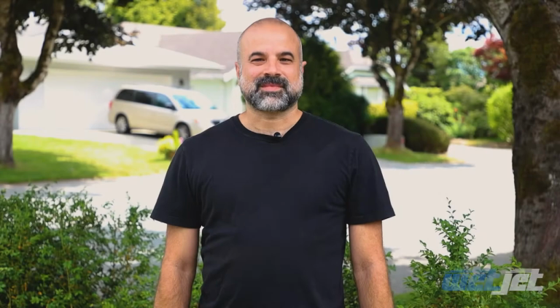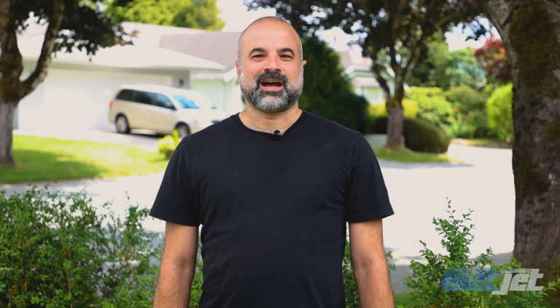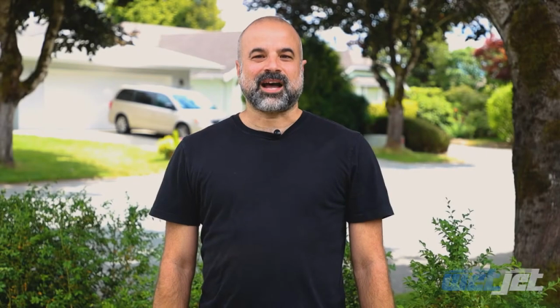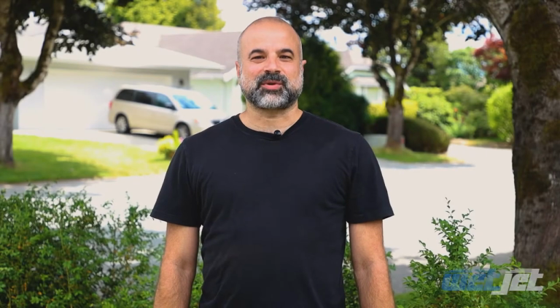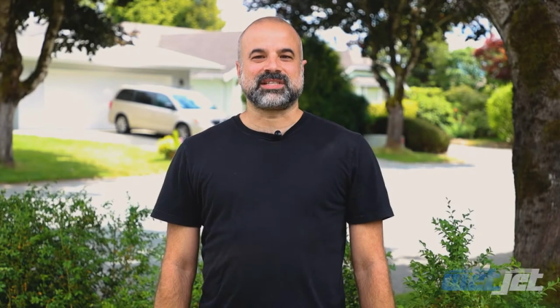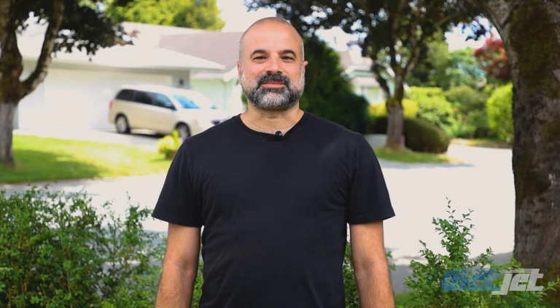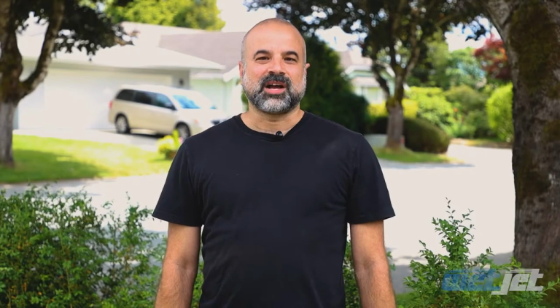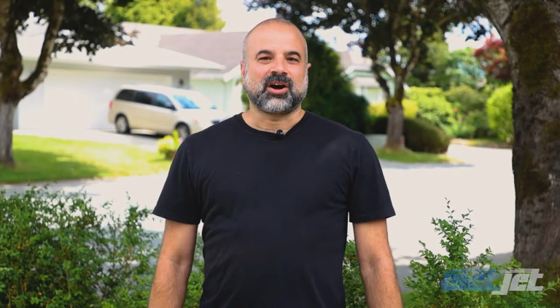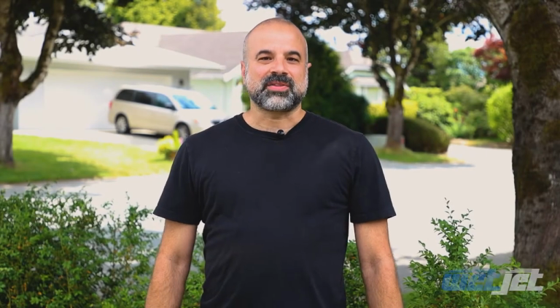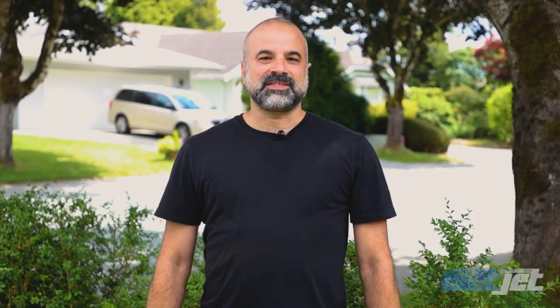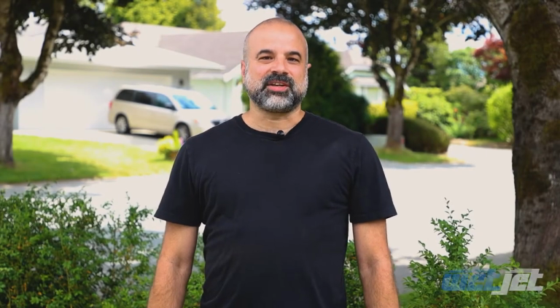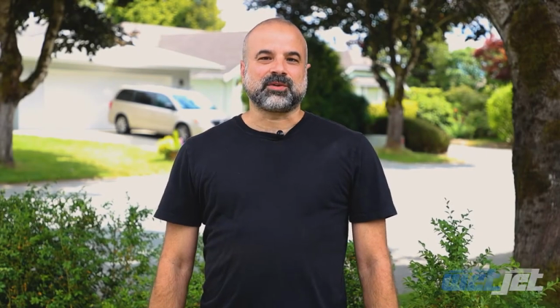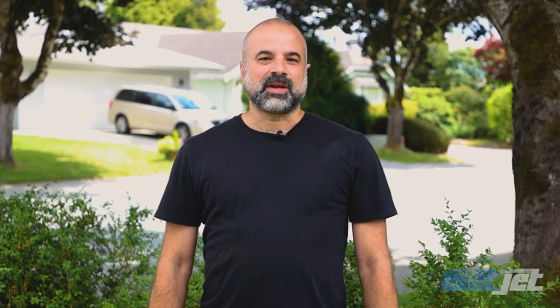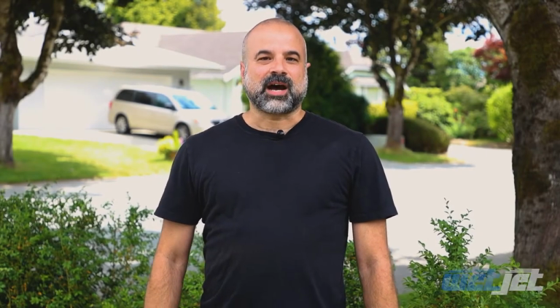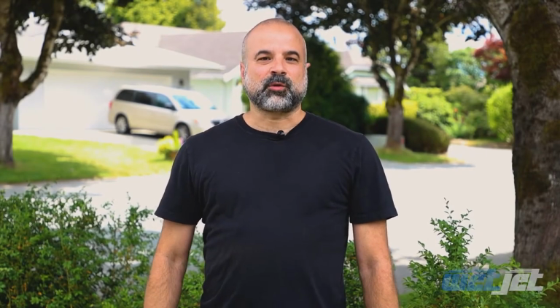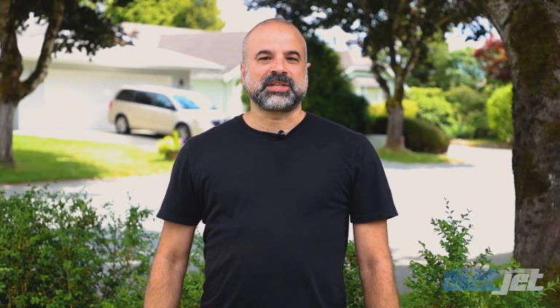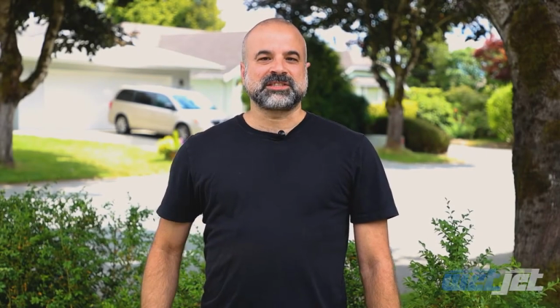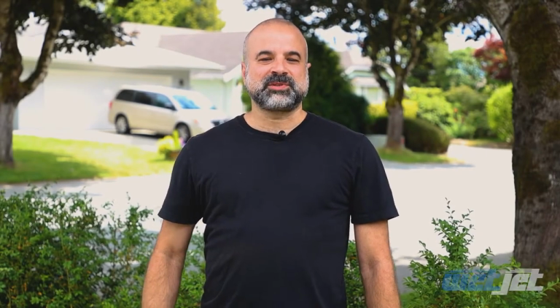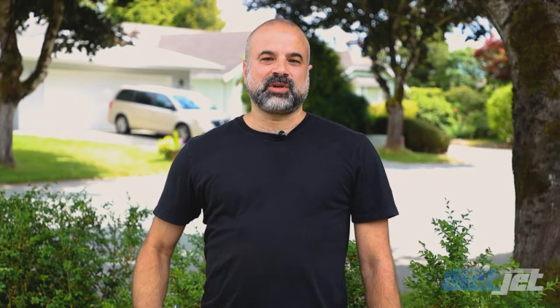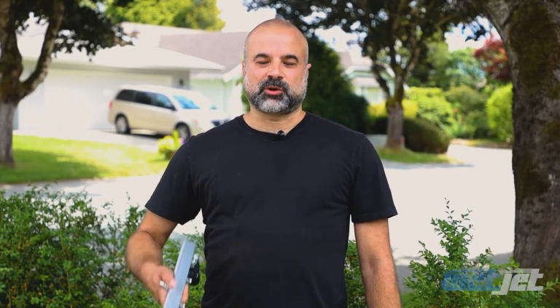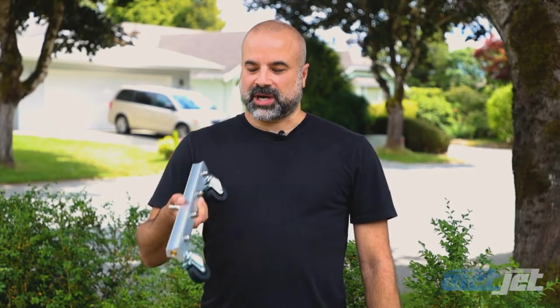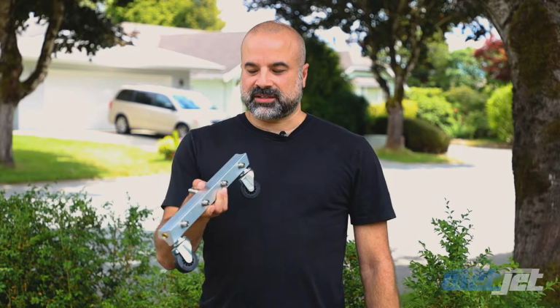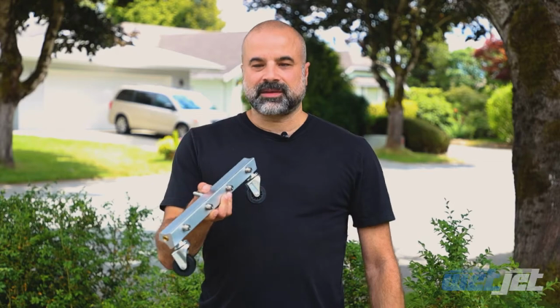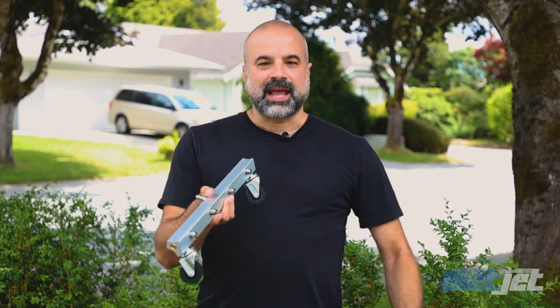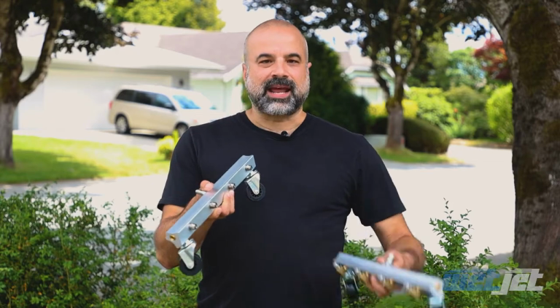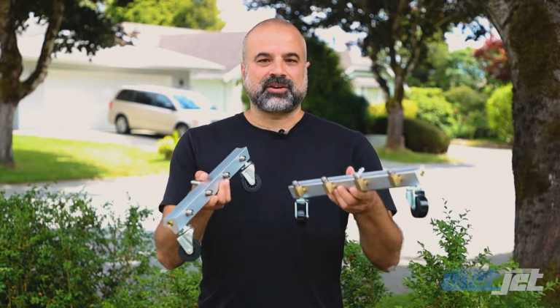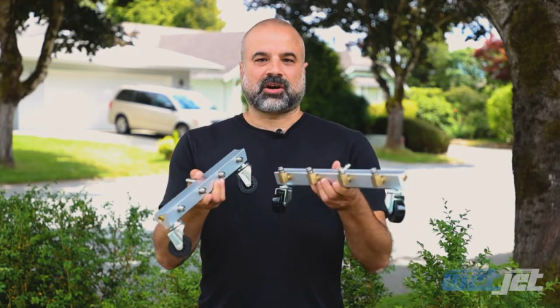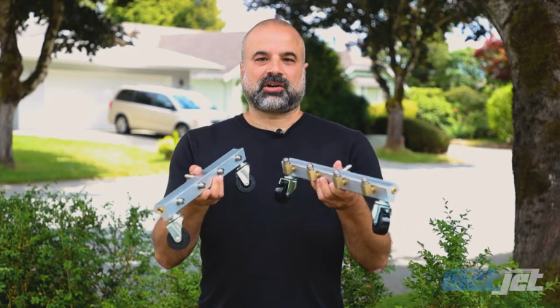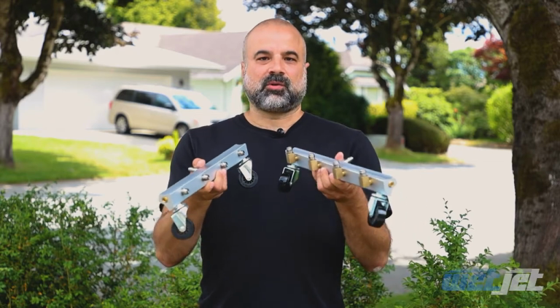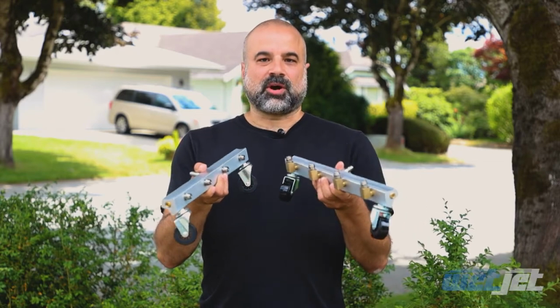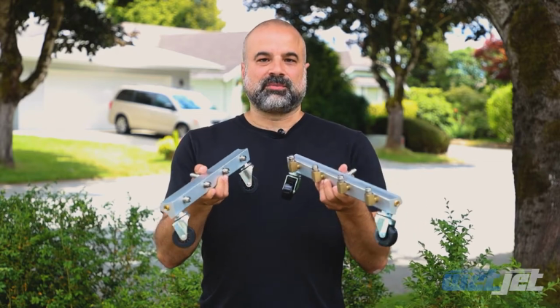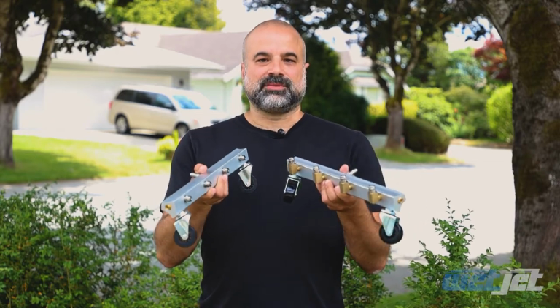Hi, Chris here. On this video I'll go over the differences between the regular and undercar water broom.